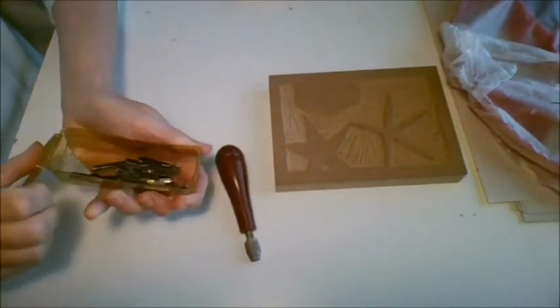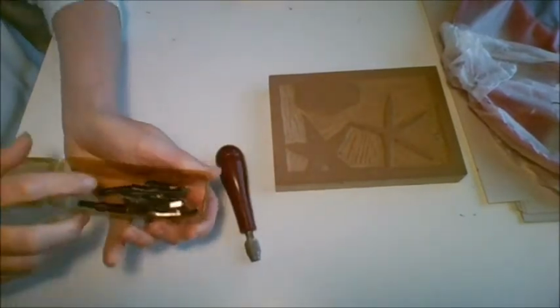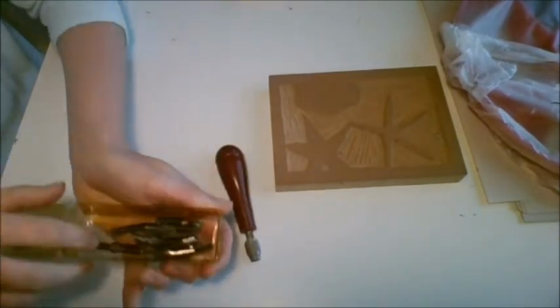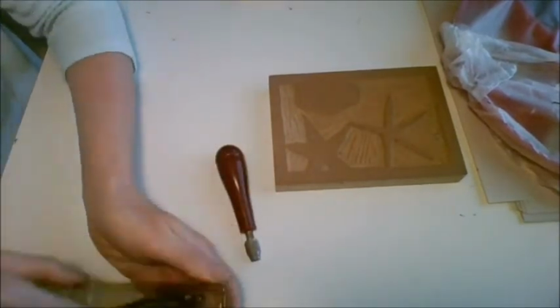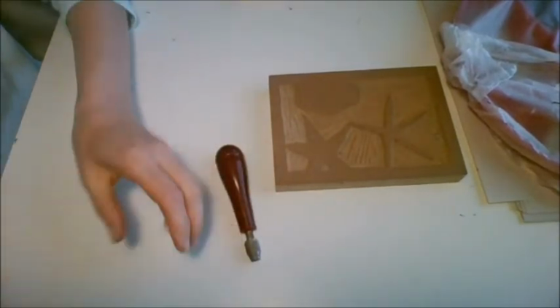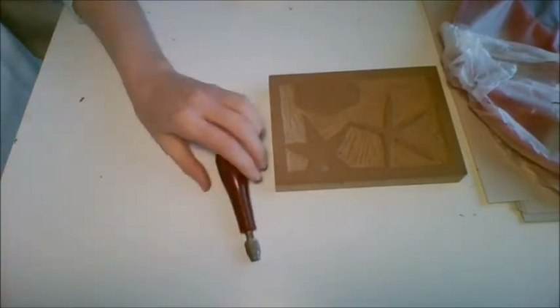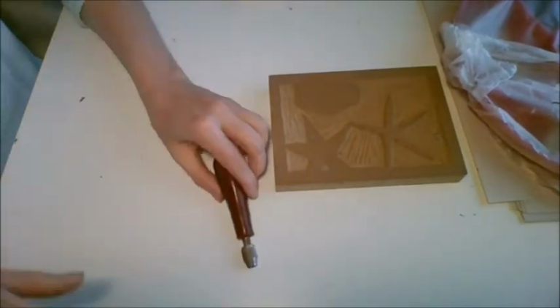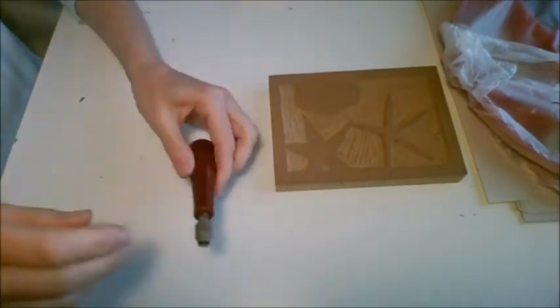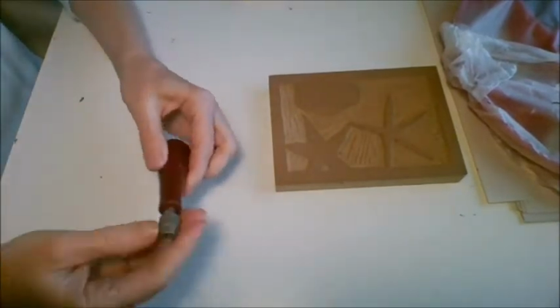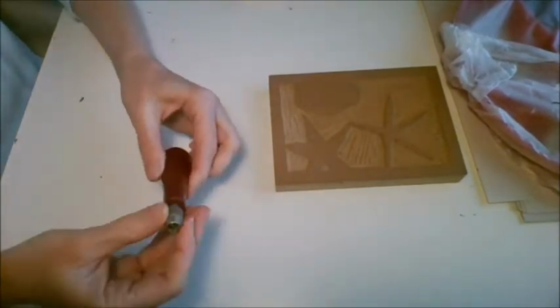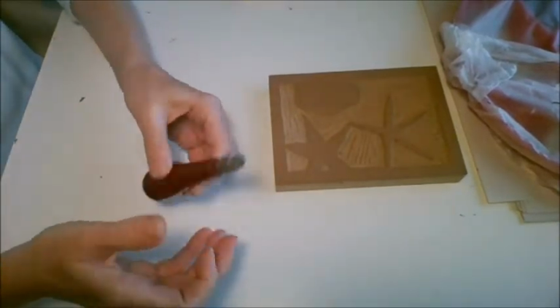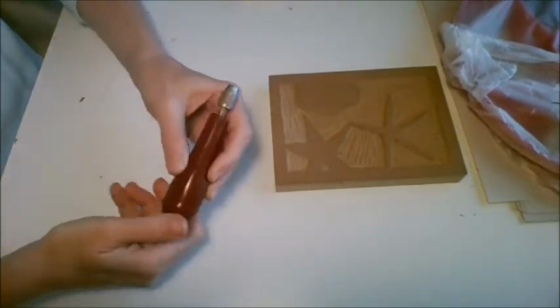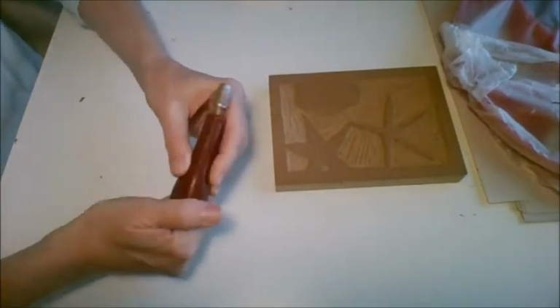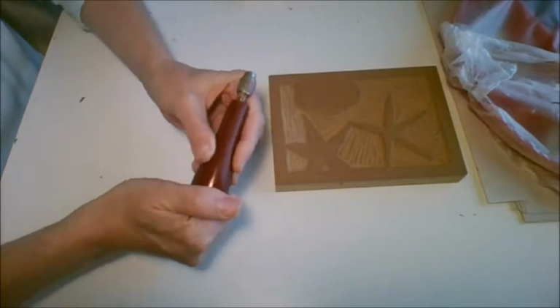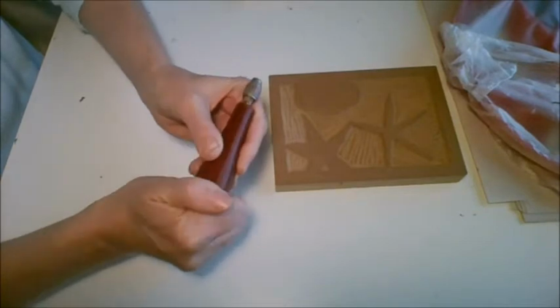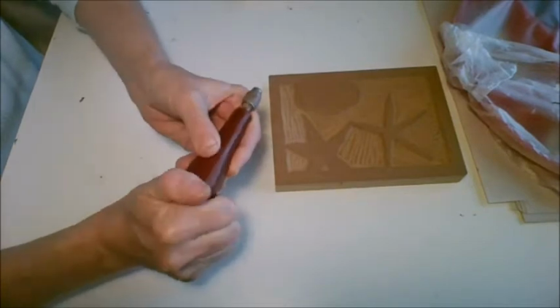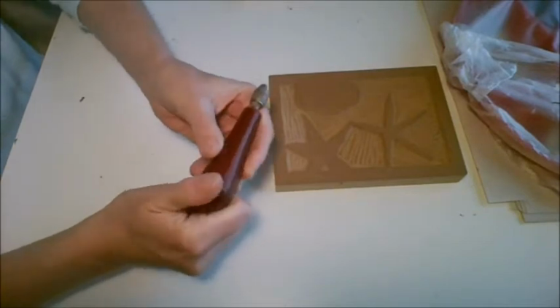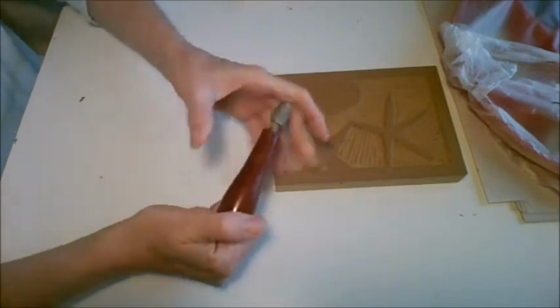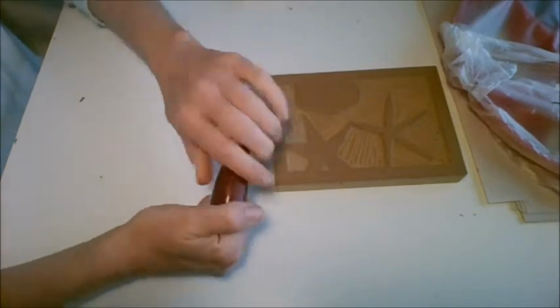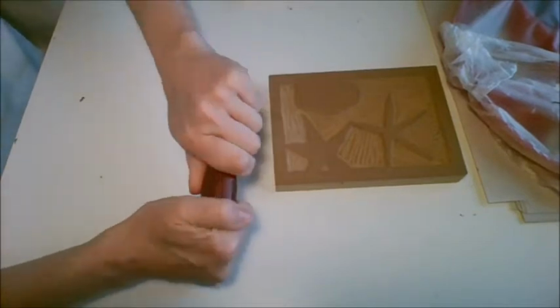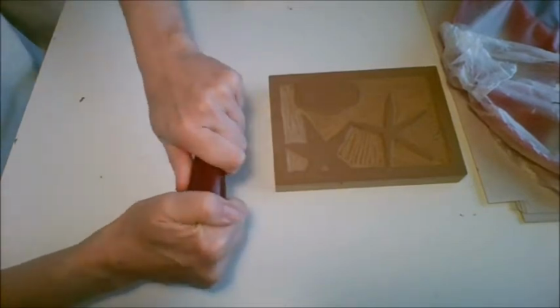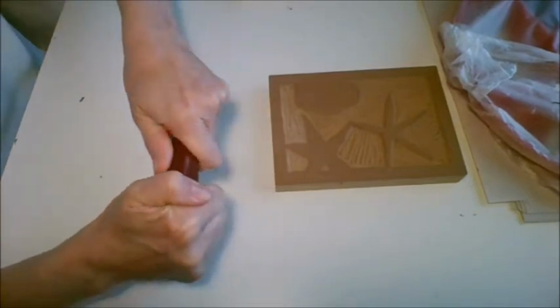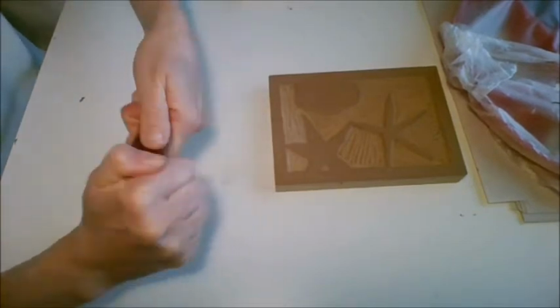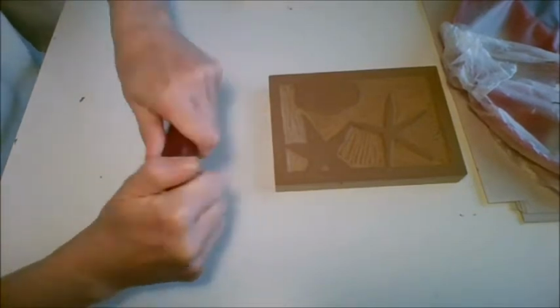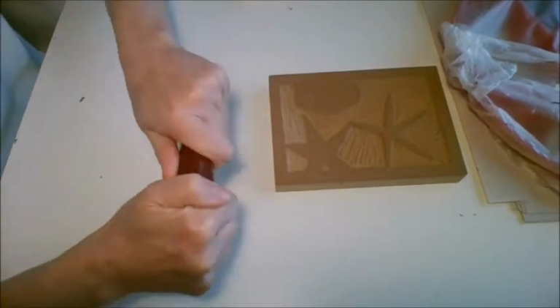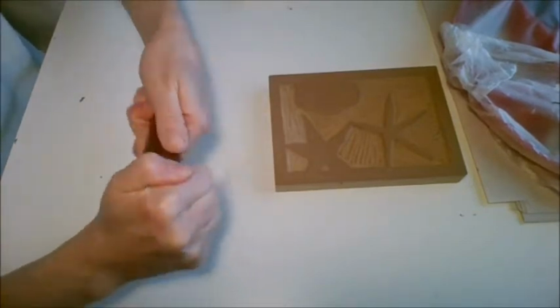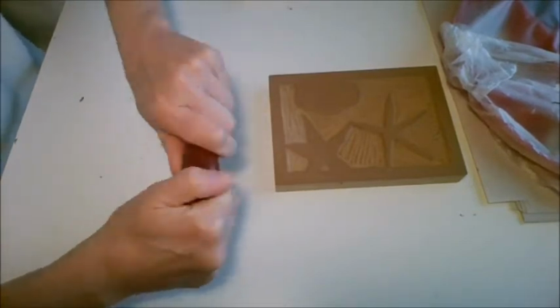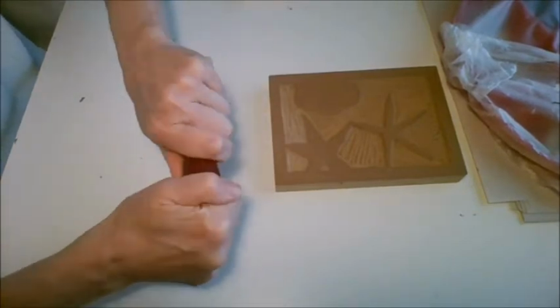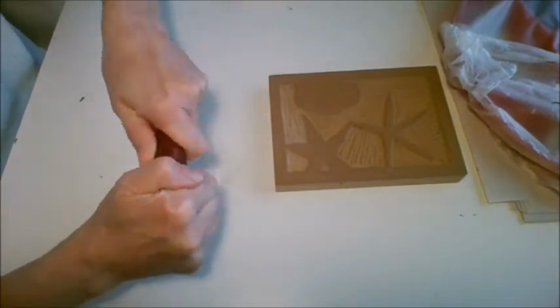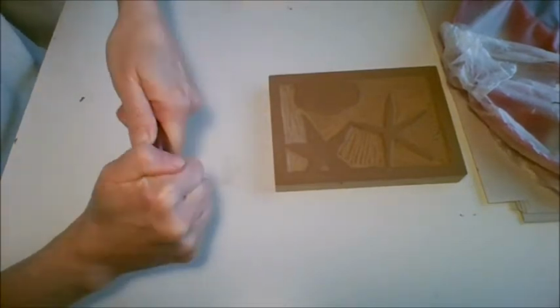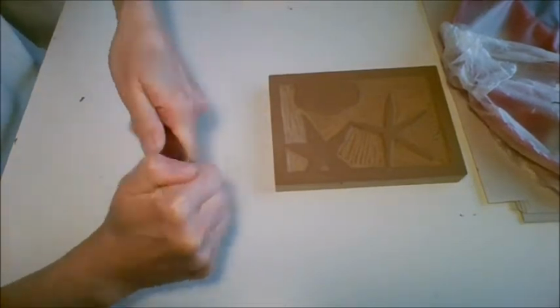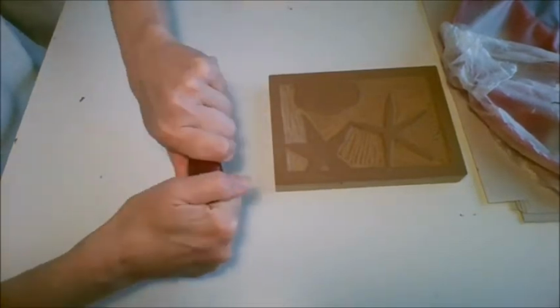Remember I gave everybody a full set of blades and they should be at the end of your knife.